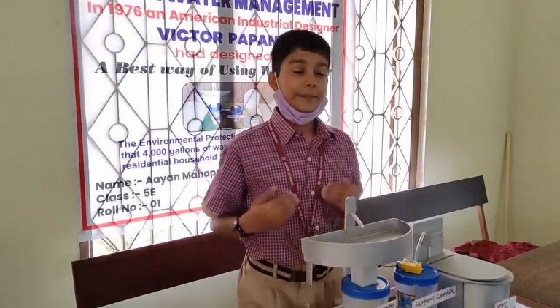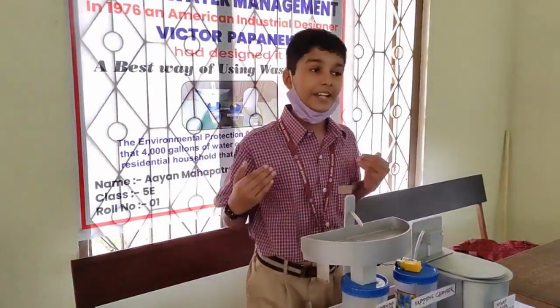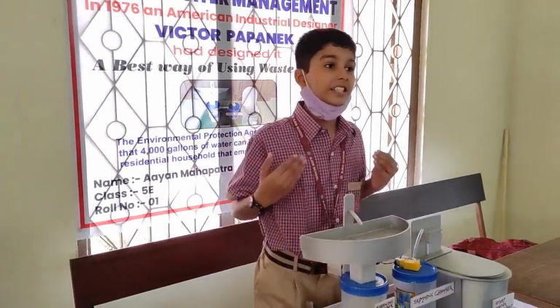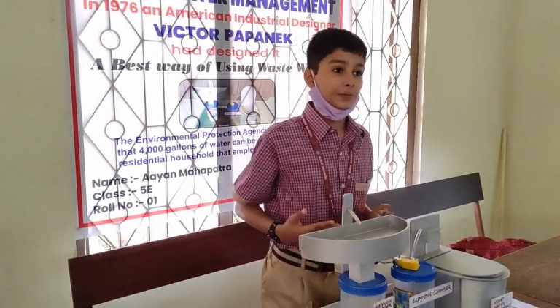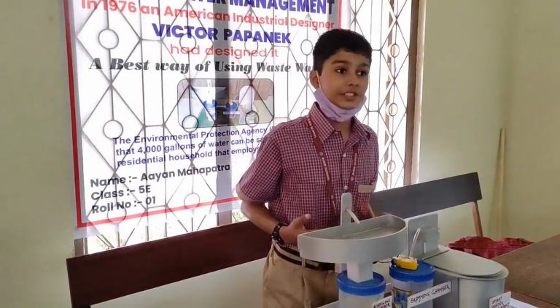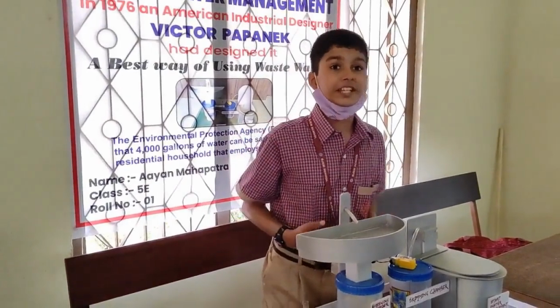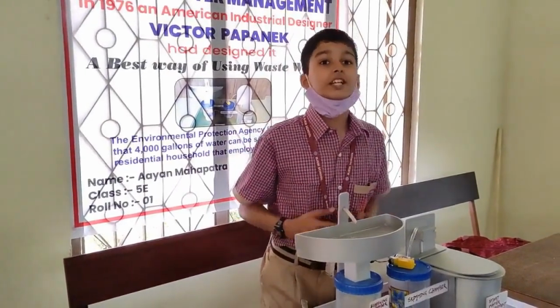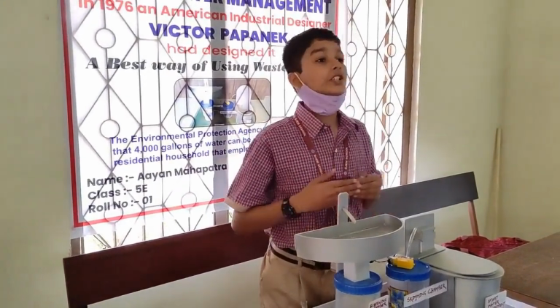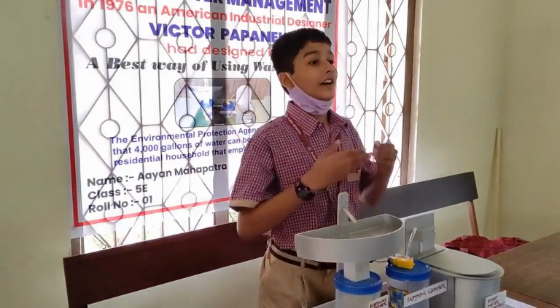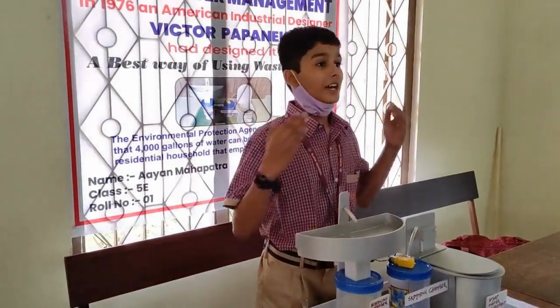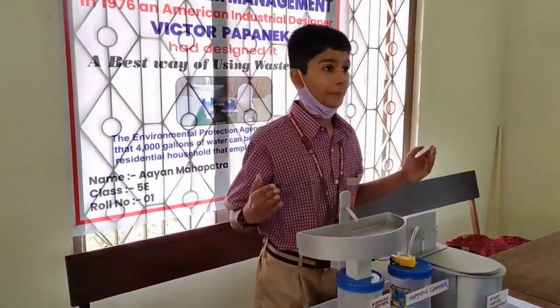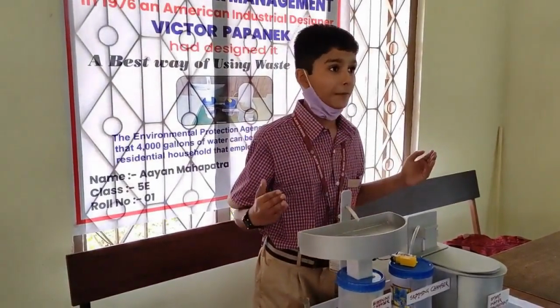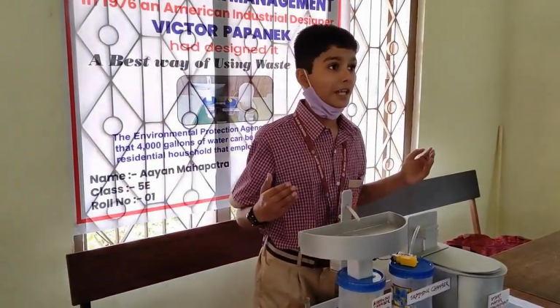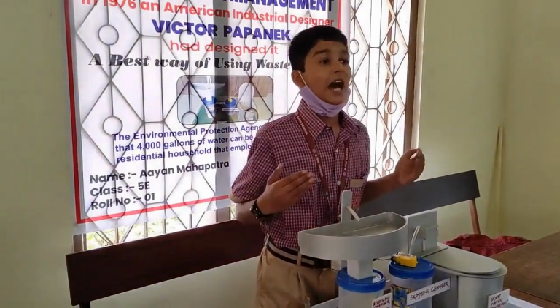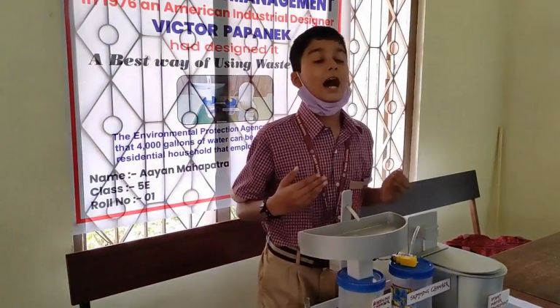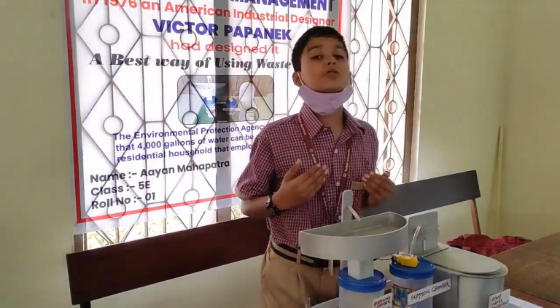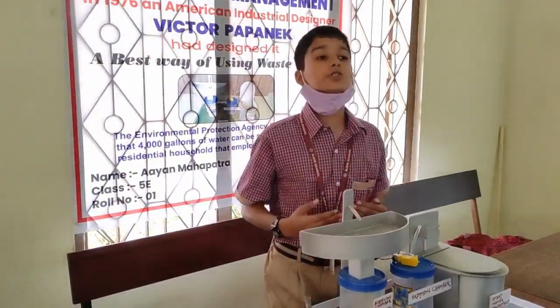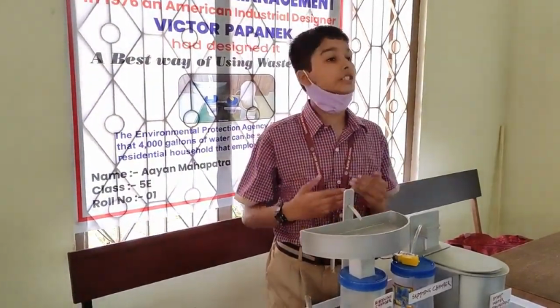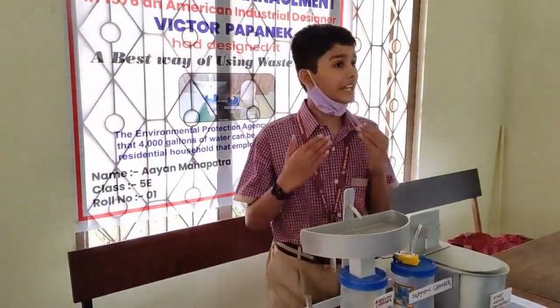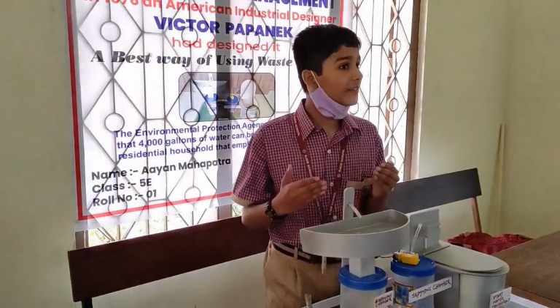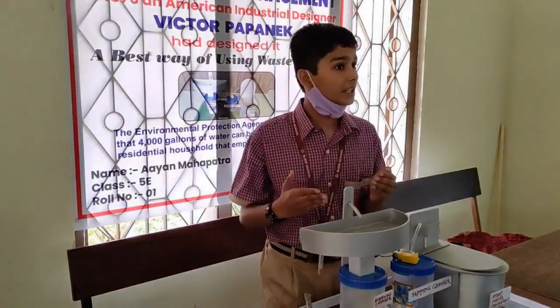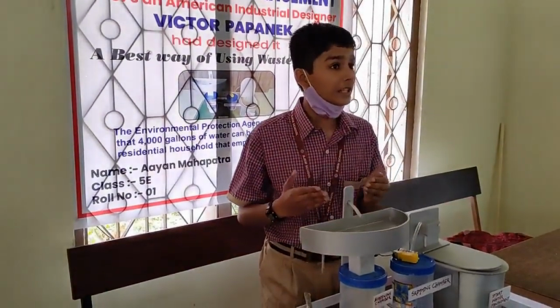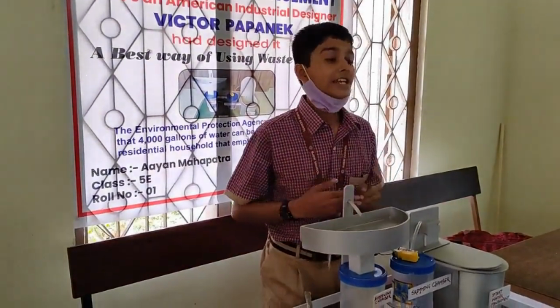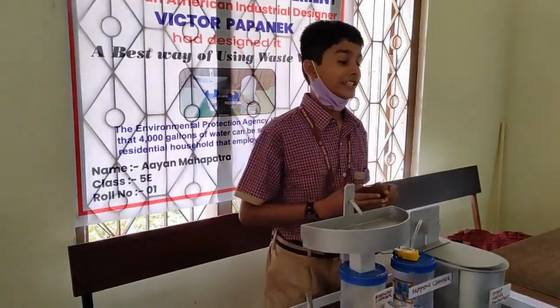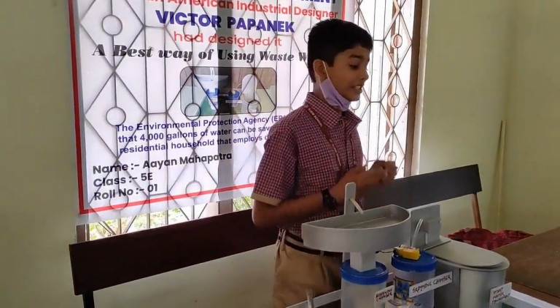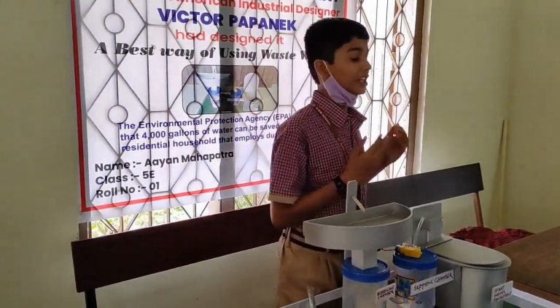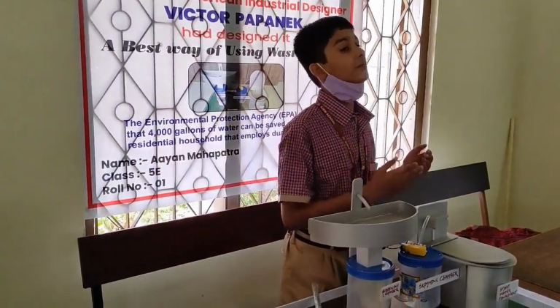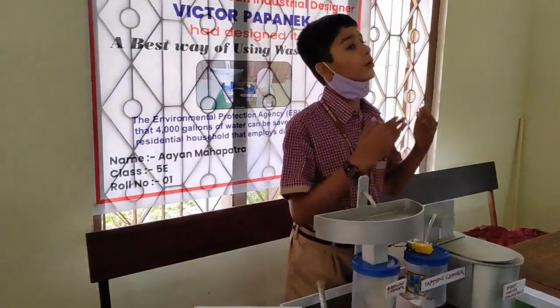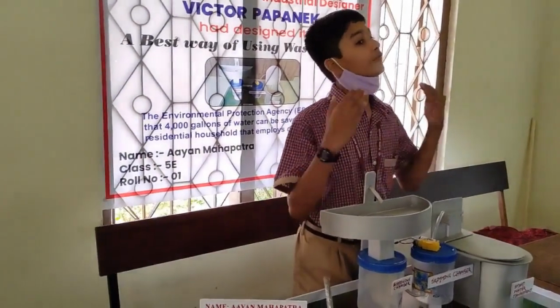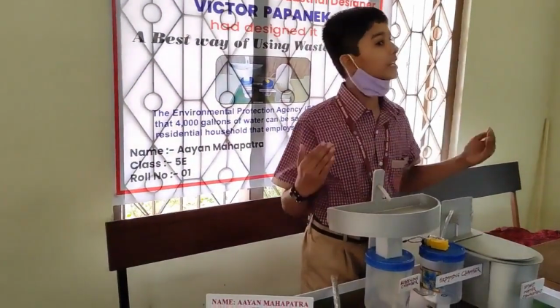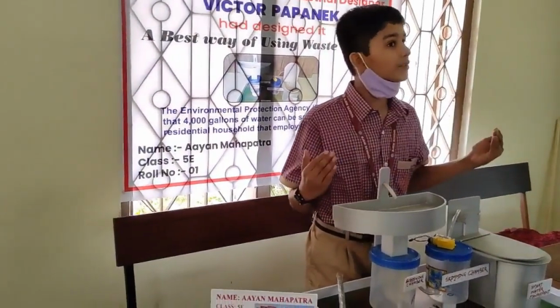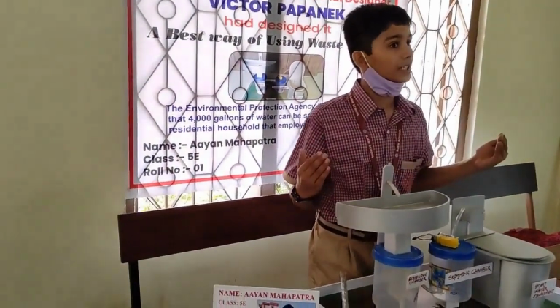I made this project to show people how to use grey water instead of fresh water.